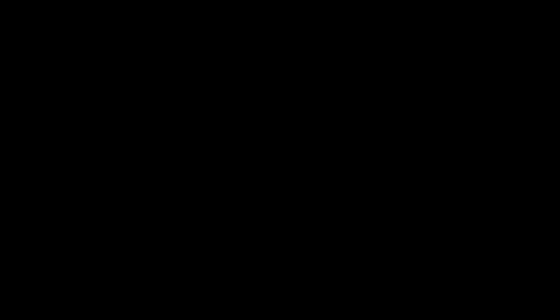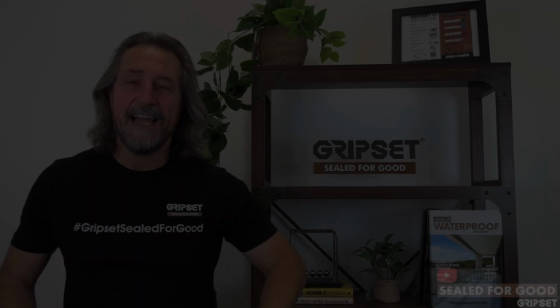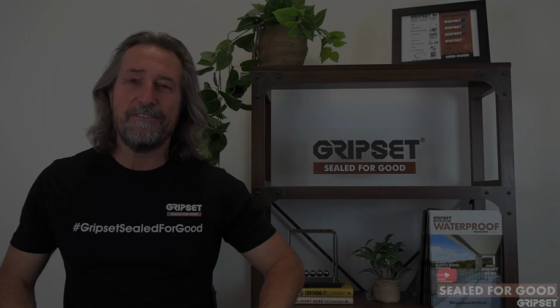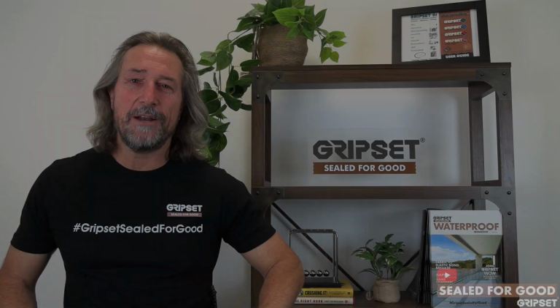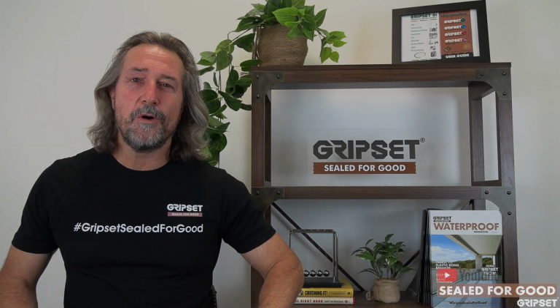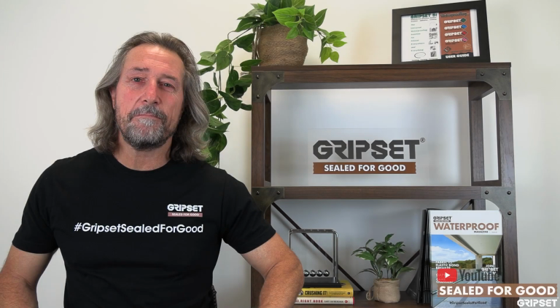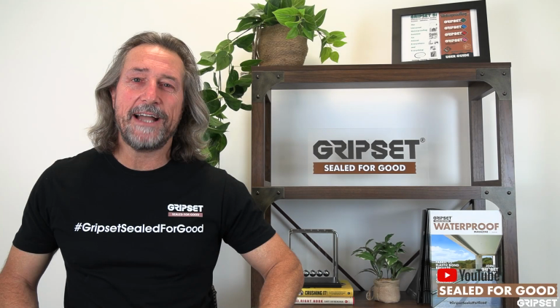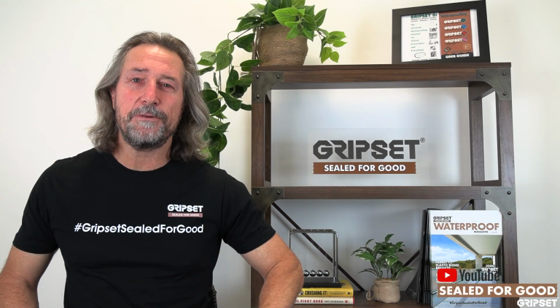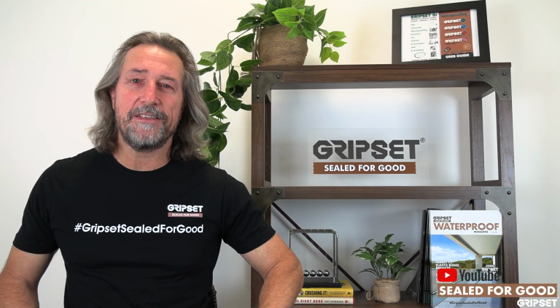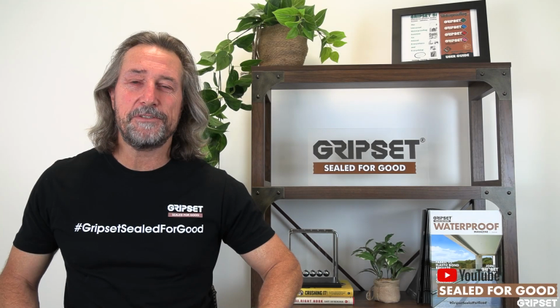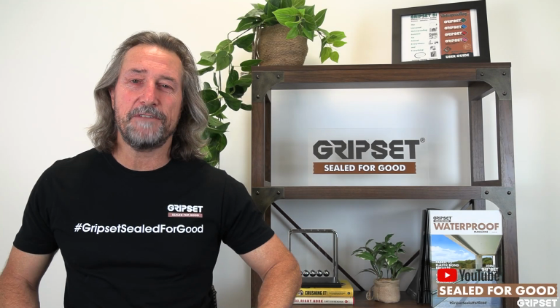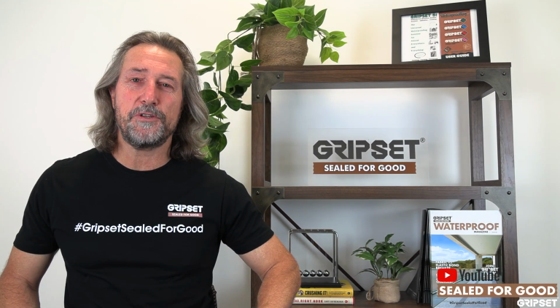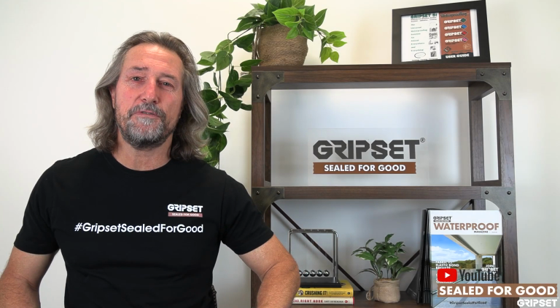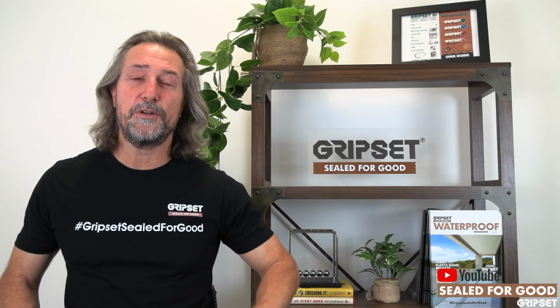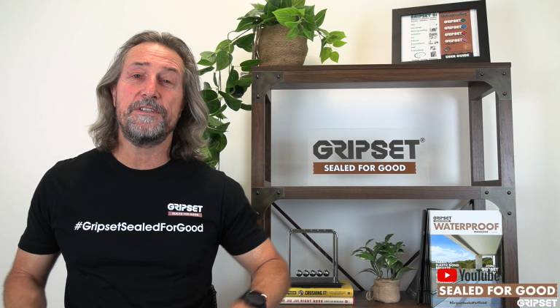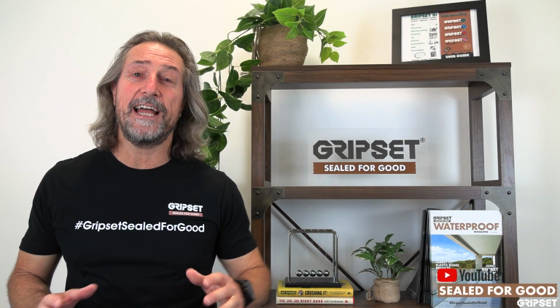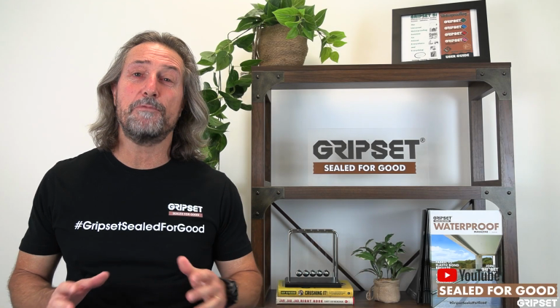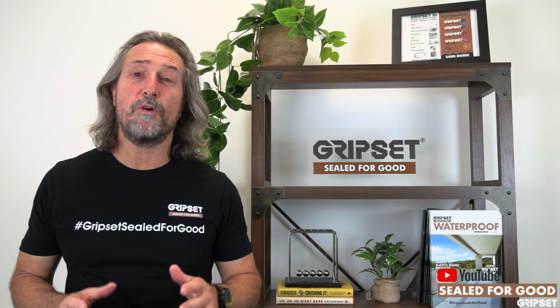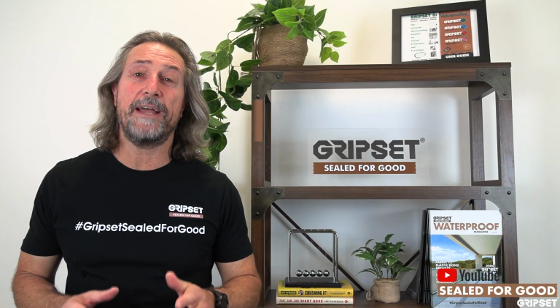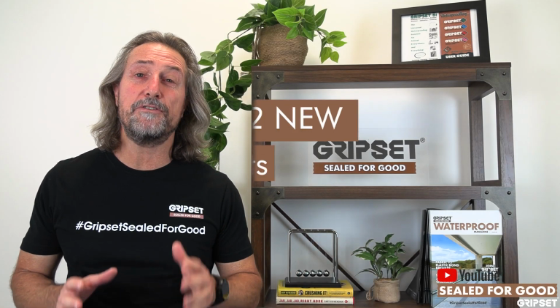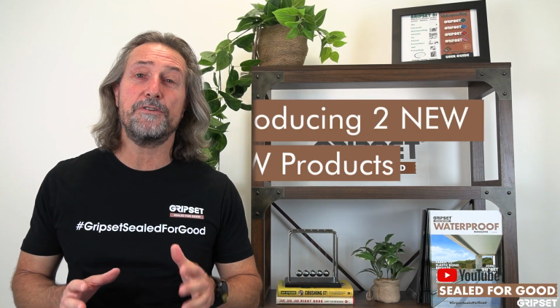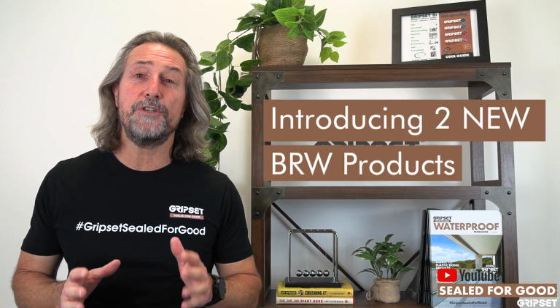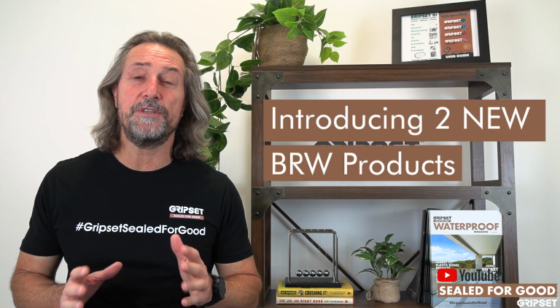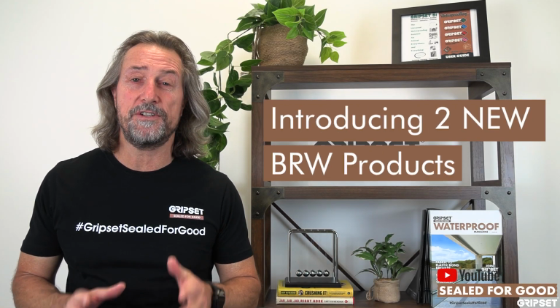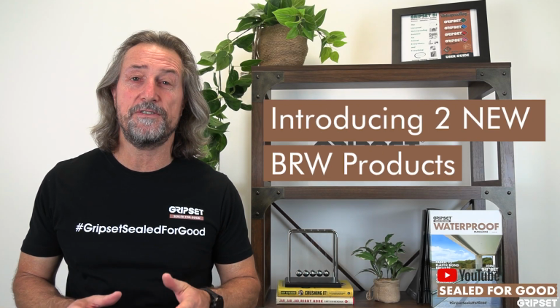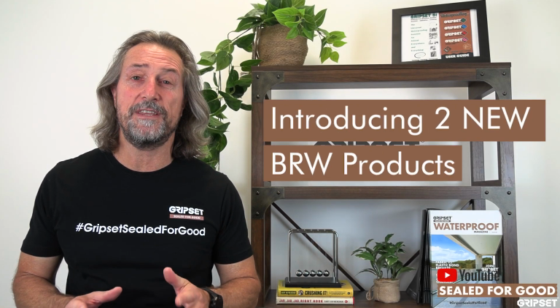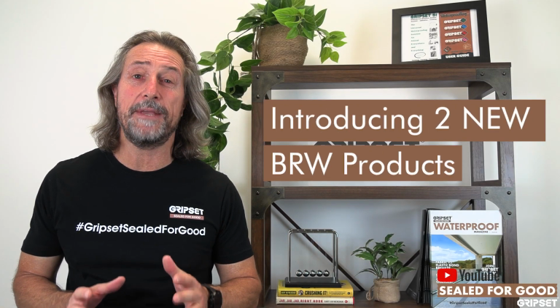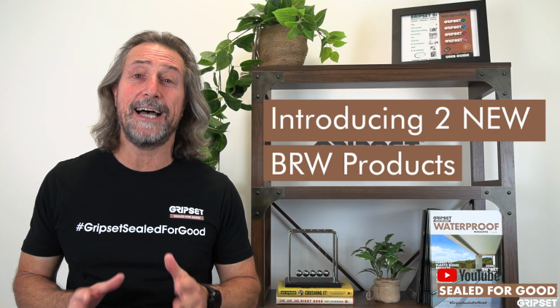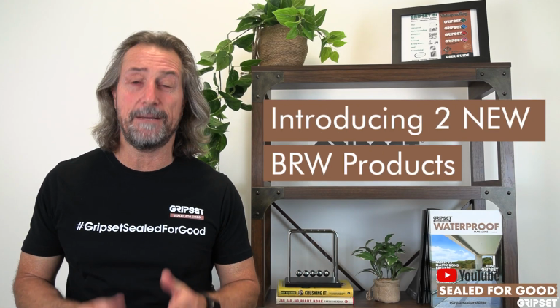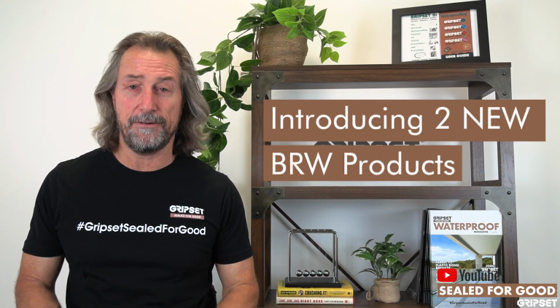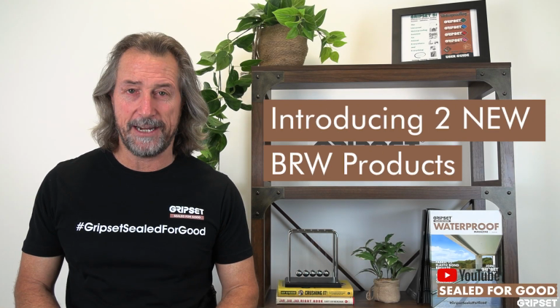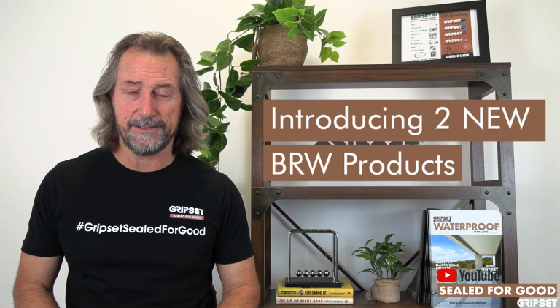Hey everyone, welcome back to another episode of Sealed for Good. Today I'm talking about two new additions to the BRW range.